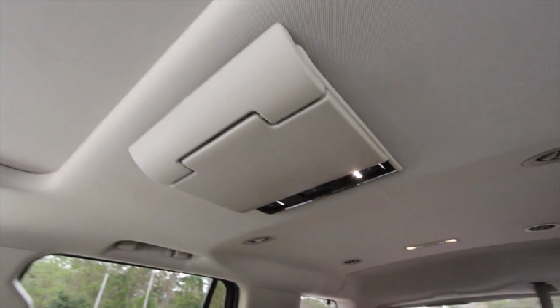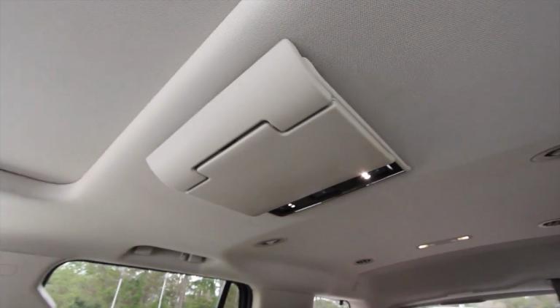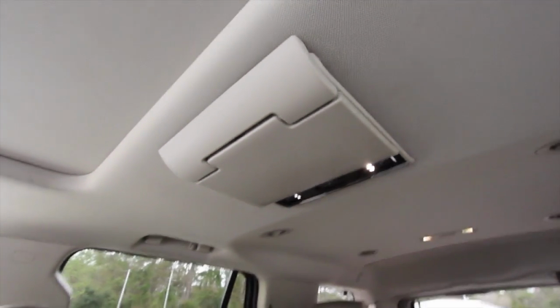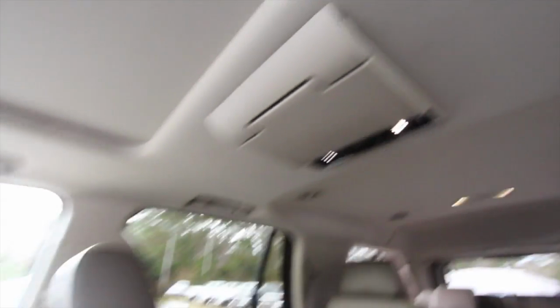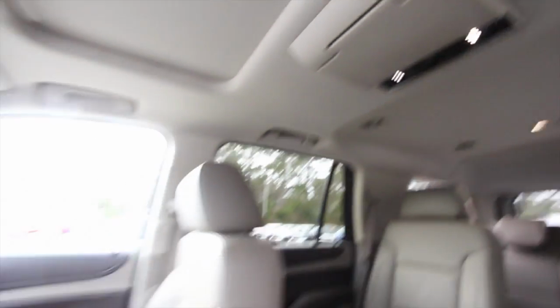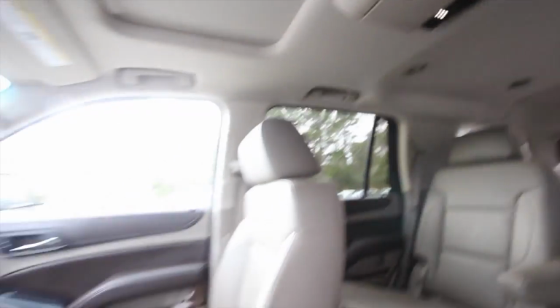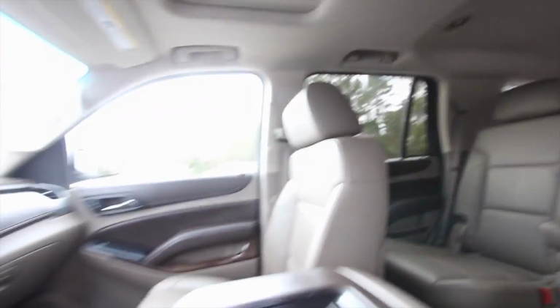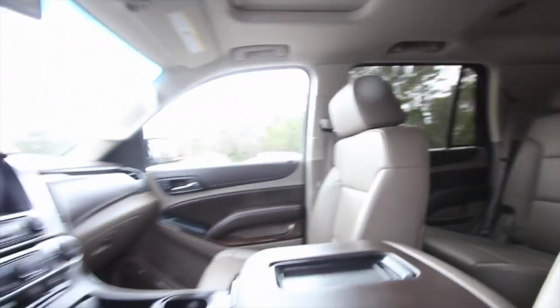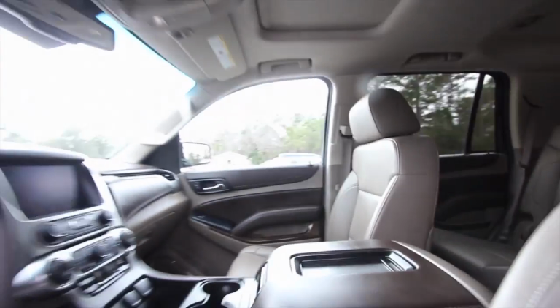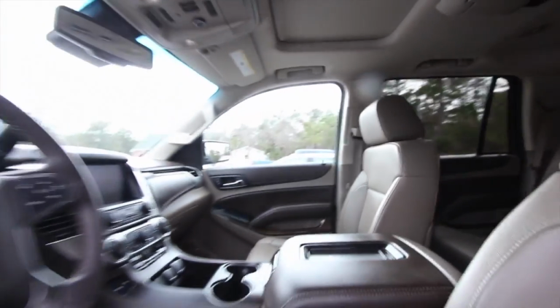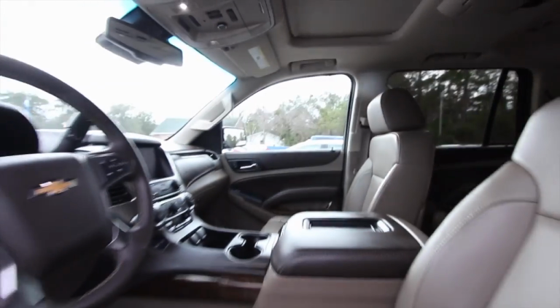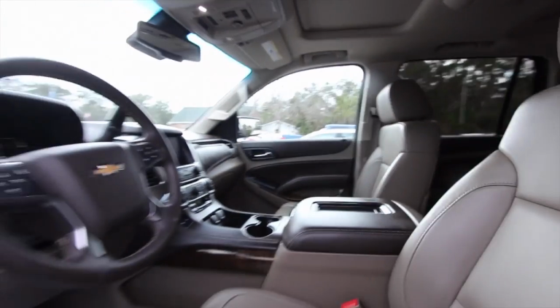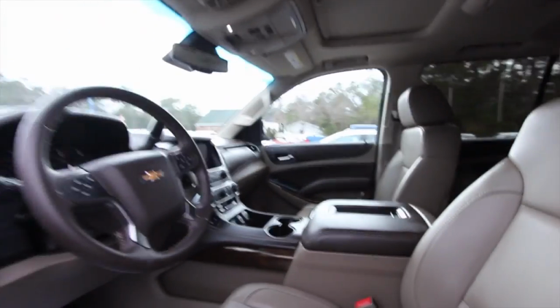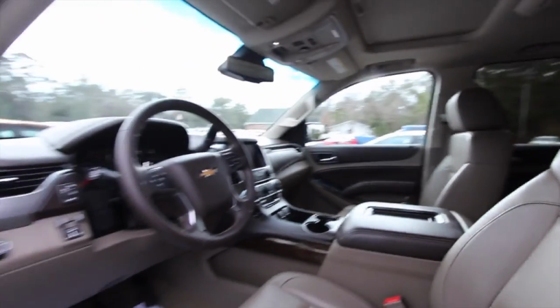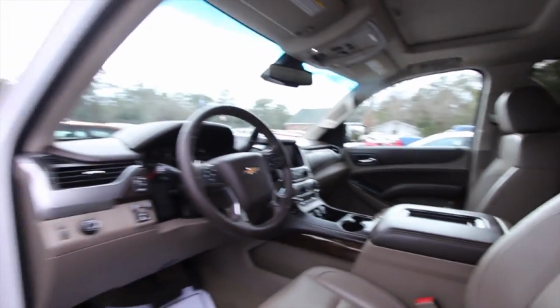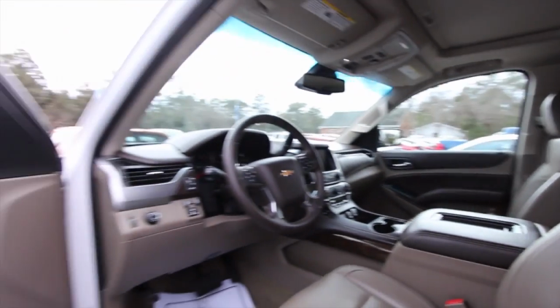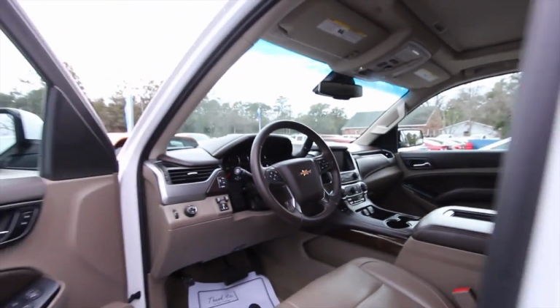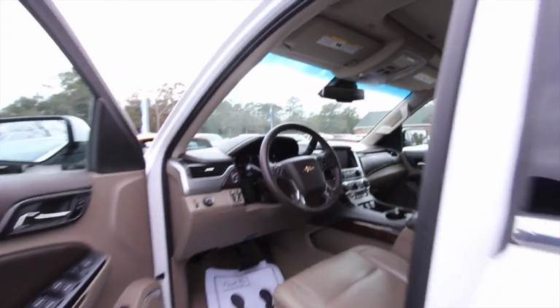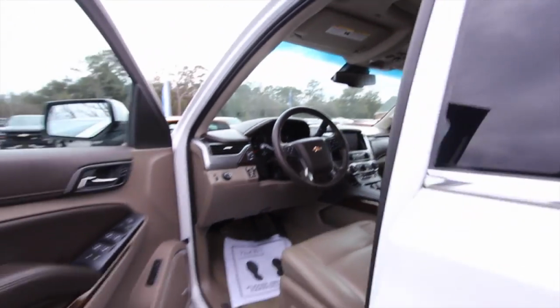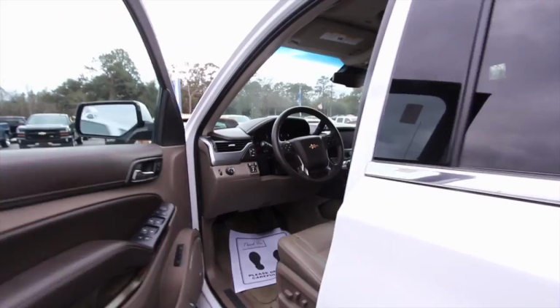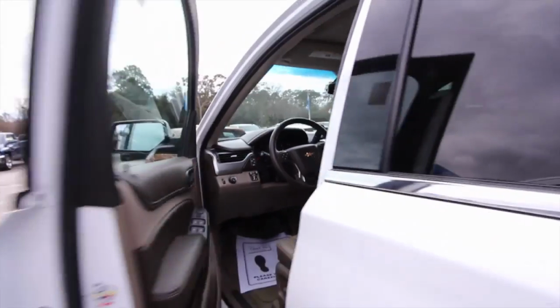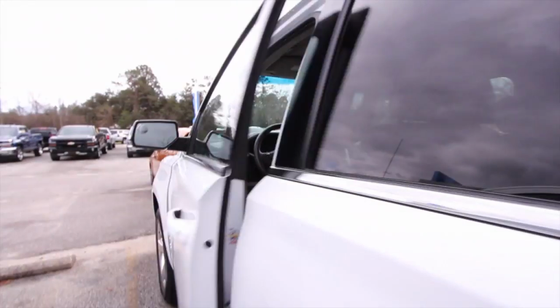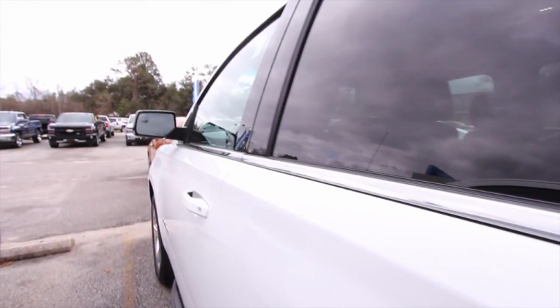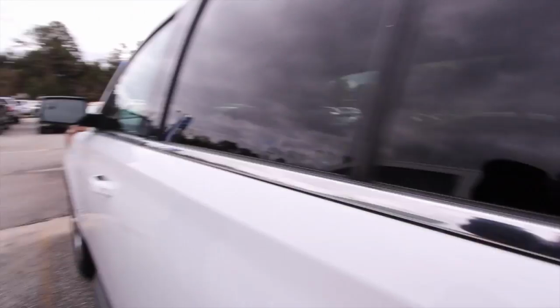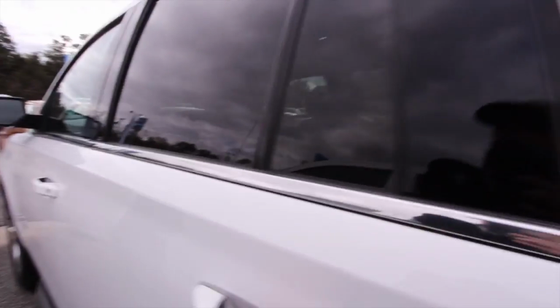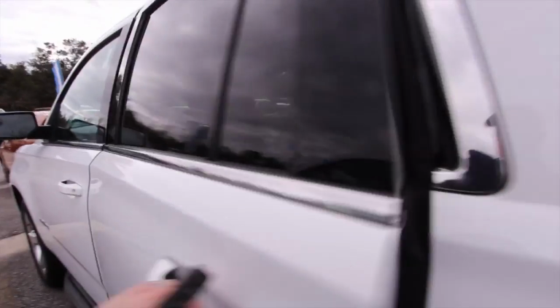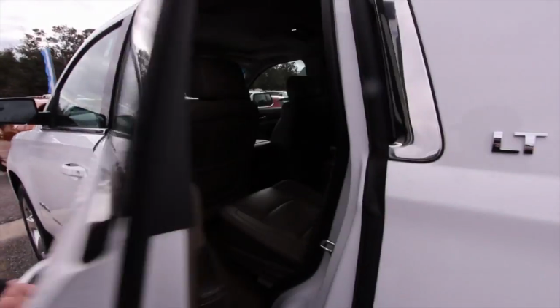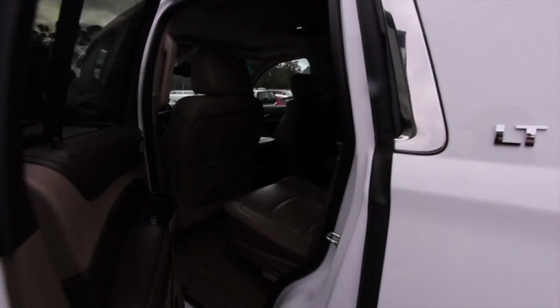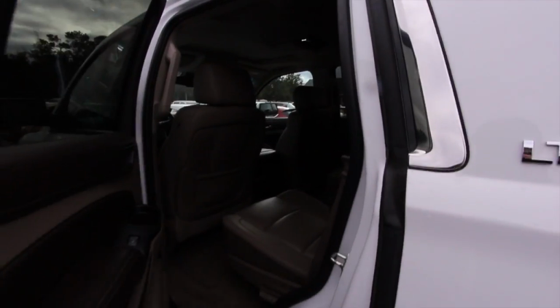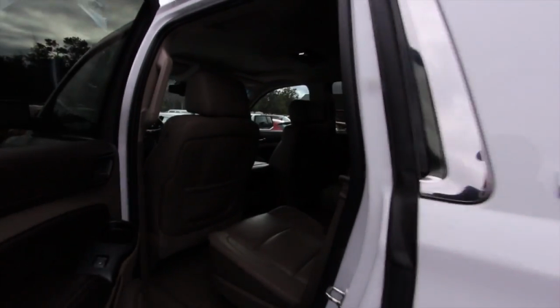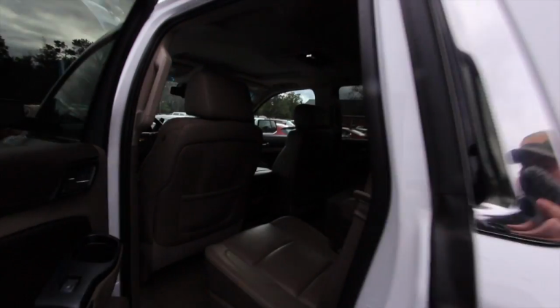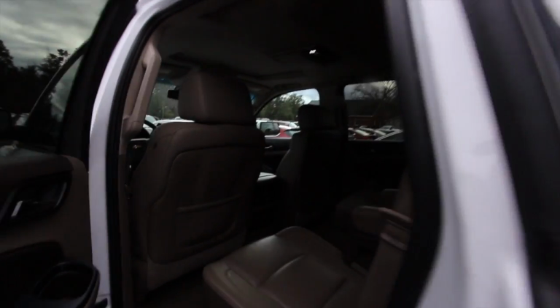Captain's row seats in the back, rear entertainment — this bad boy is loaded at Marchant Chevrolet. Come on down and see us today; we look forward to talking with you.